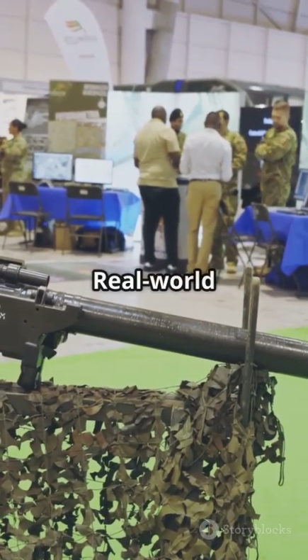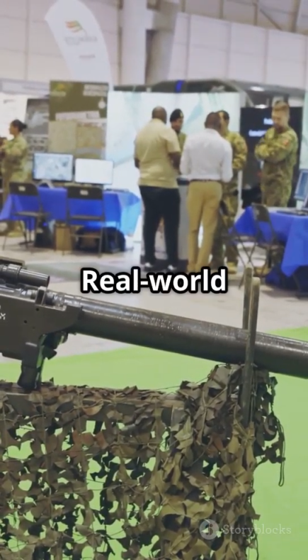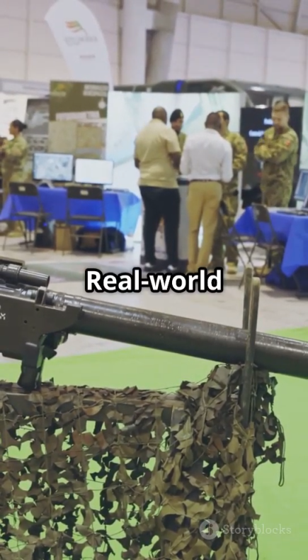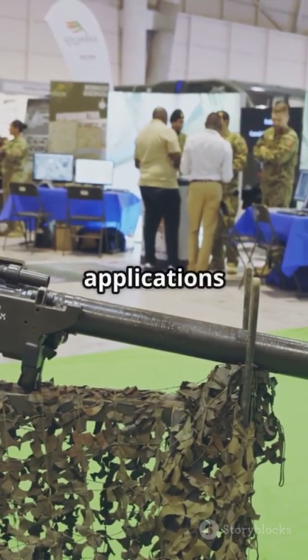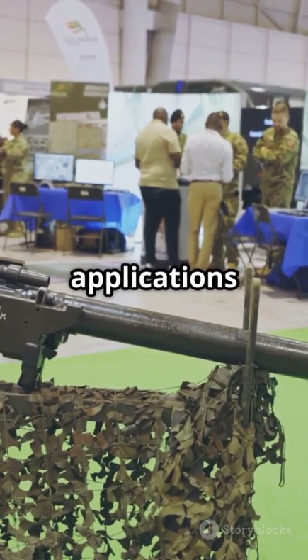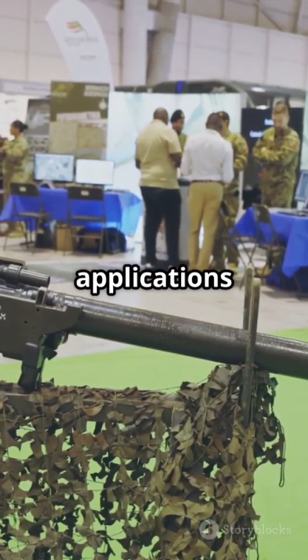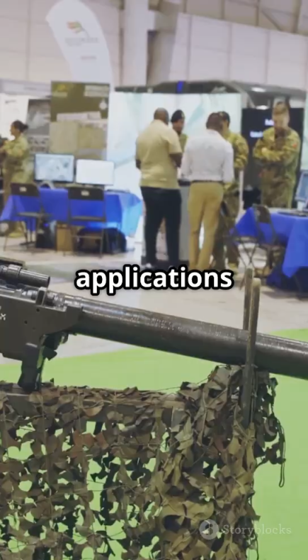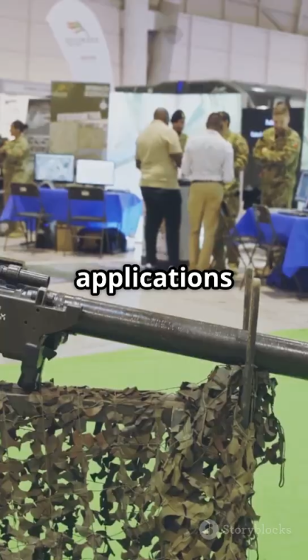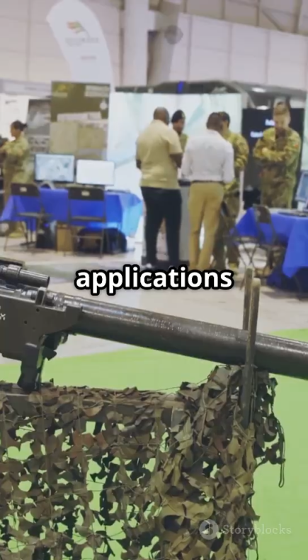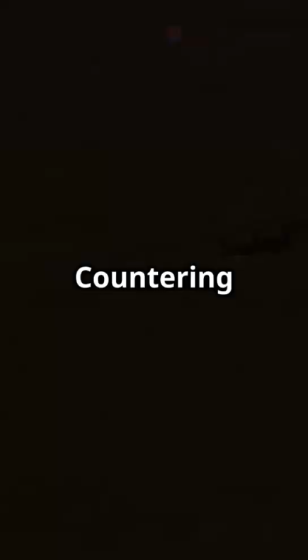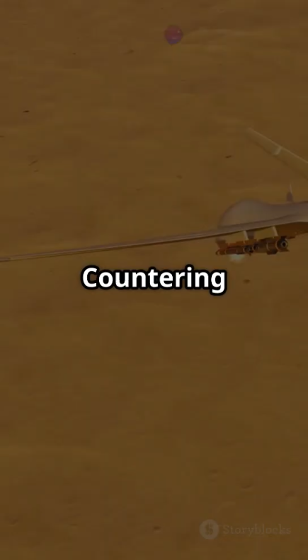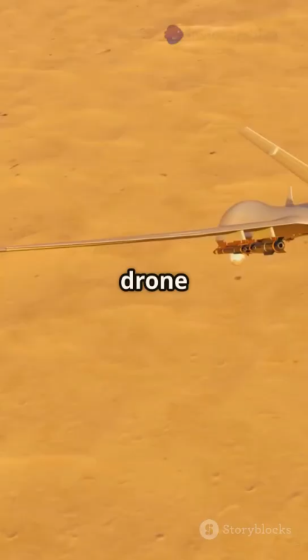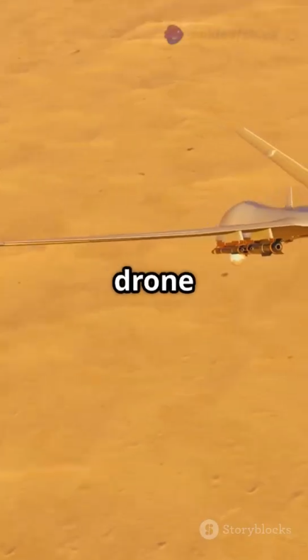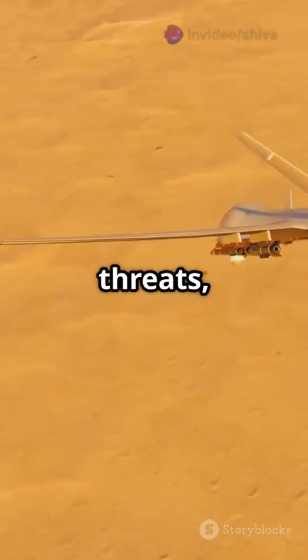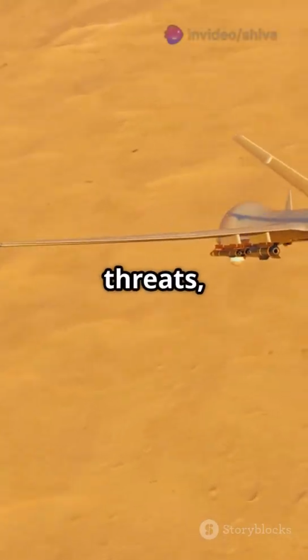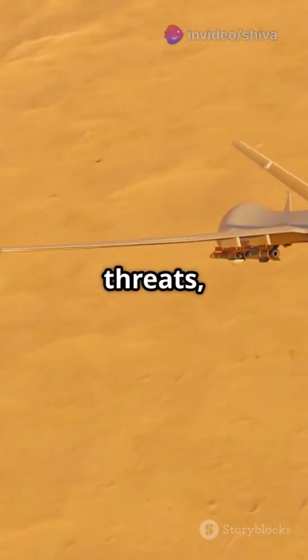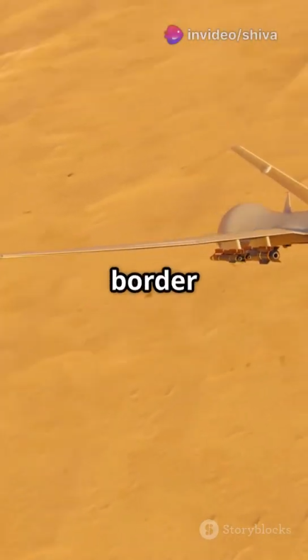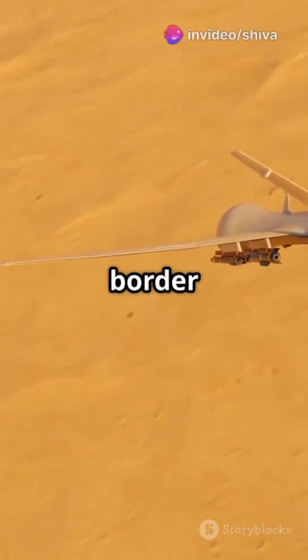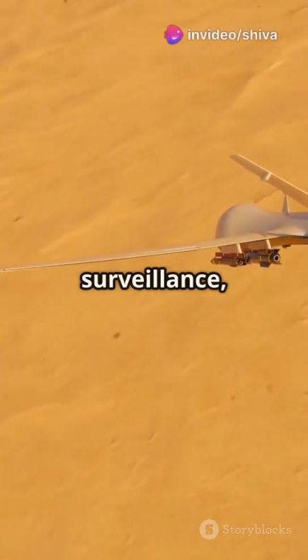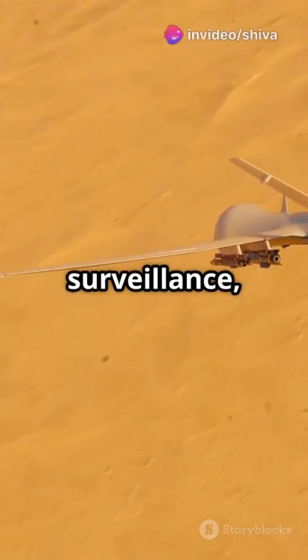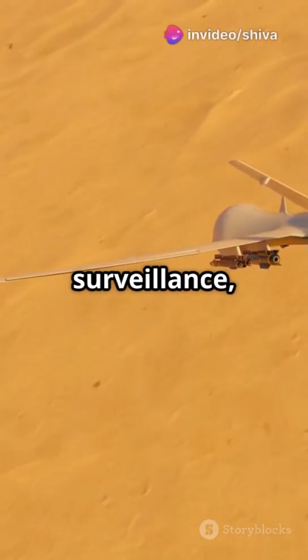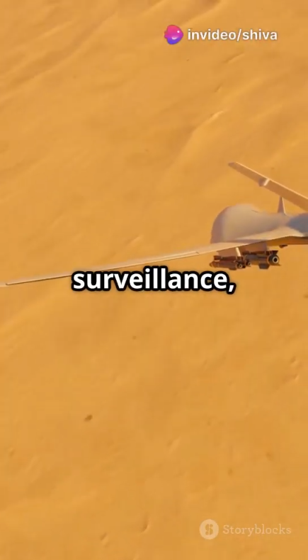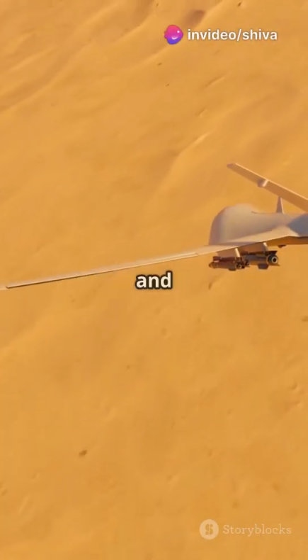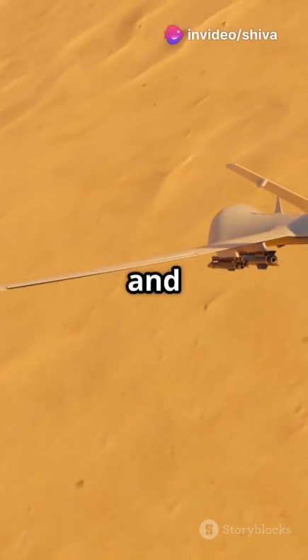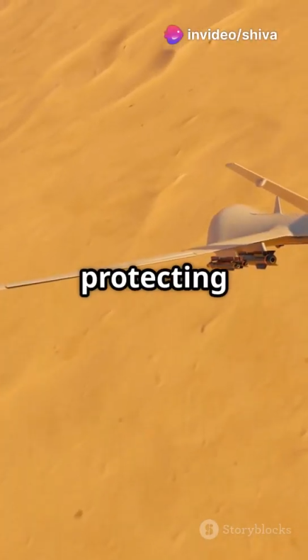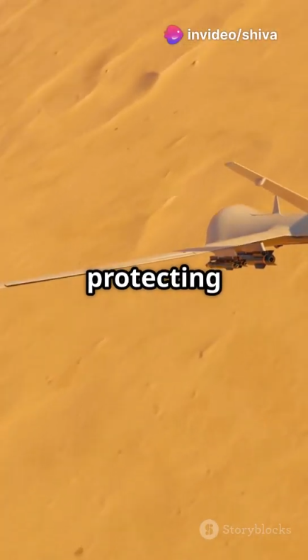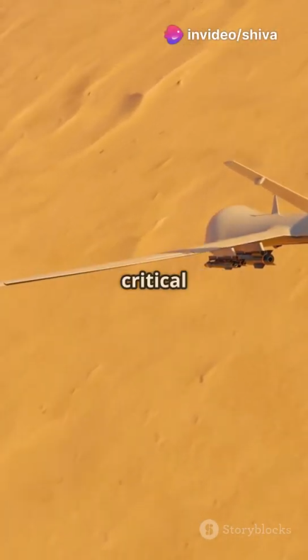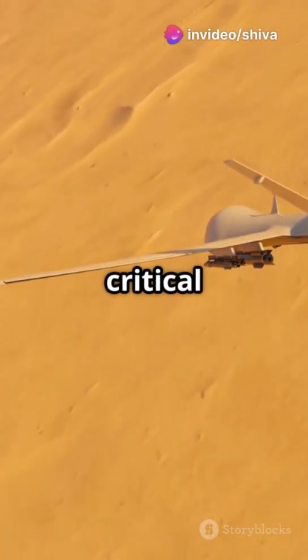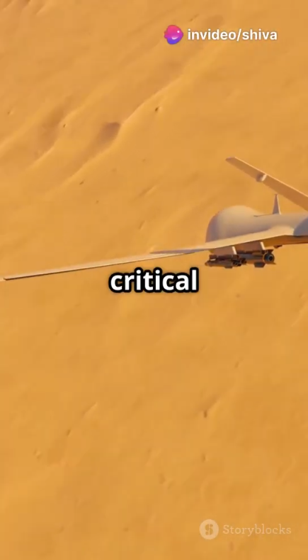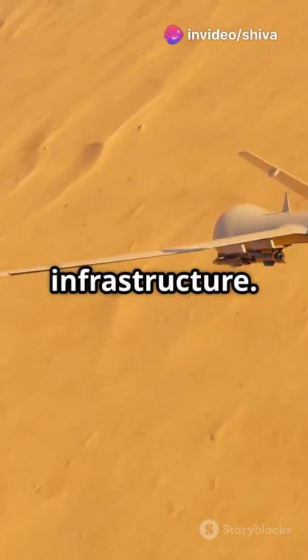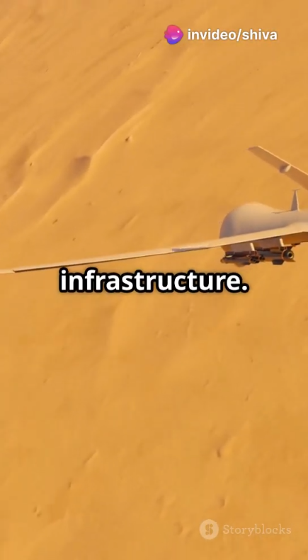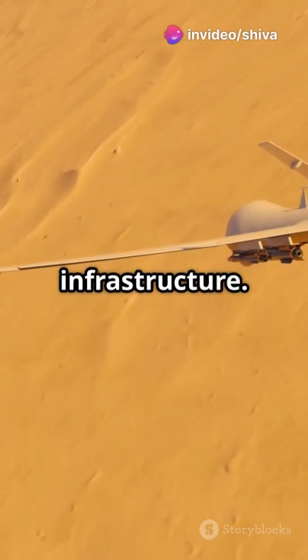Real-world applications include countering drone threats, border surveillance, and protecting critical infrastructure.